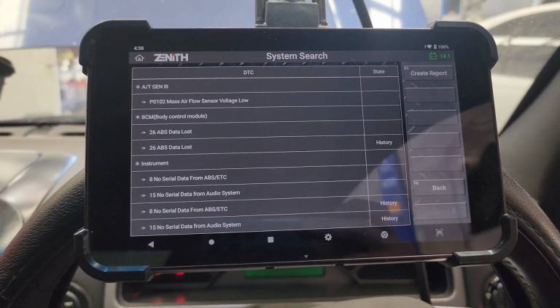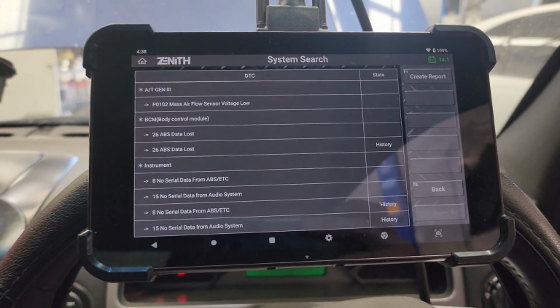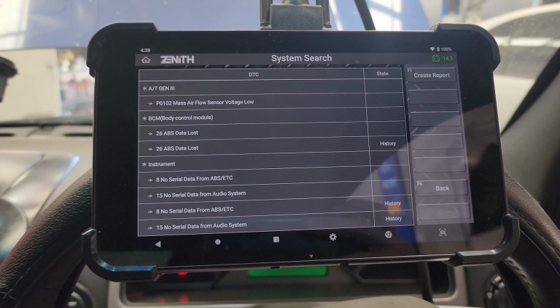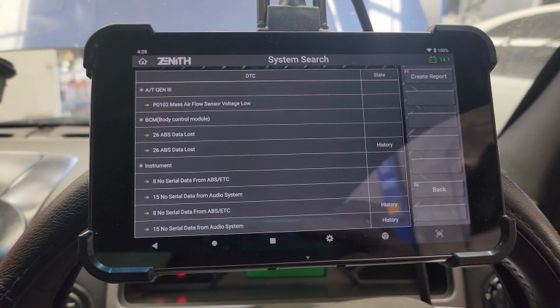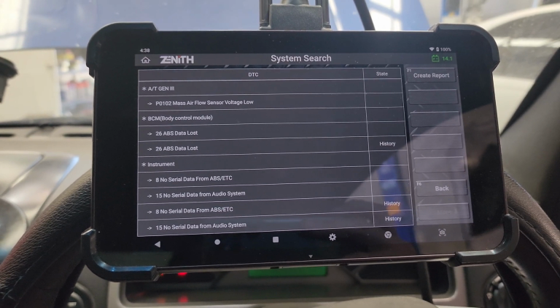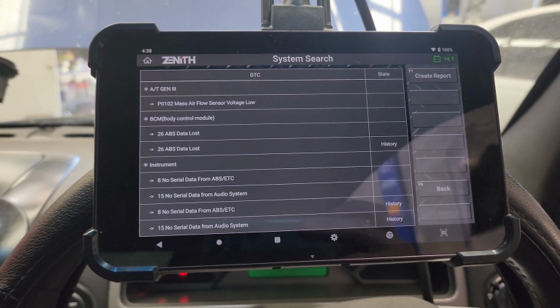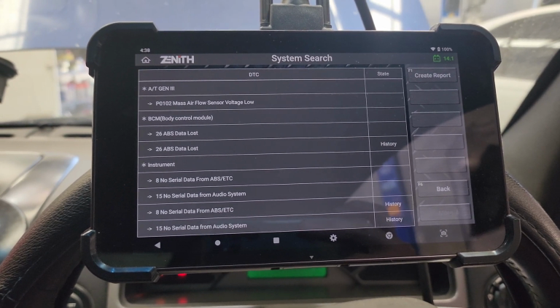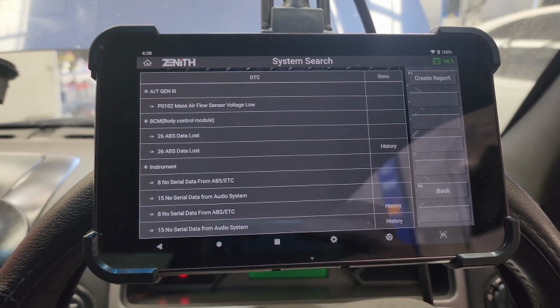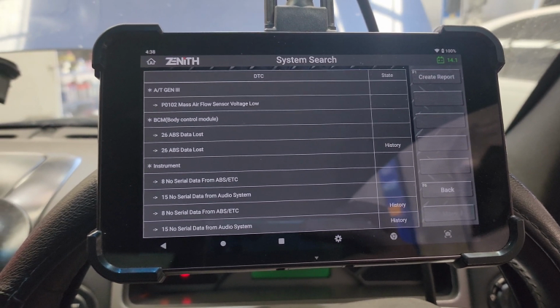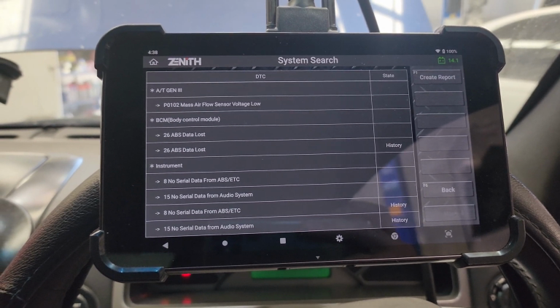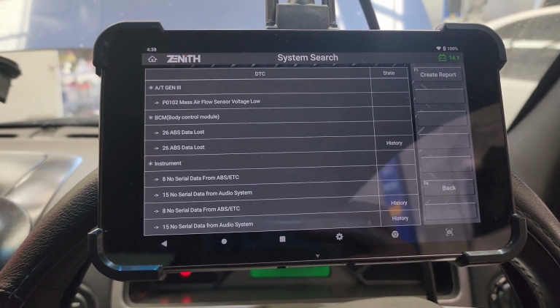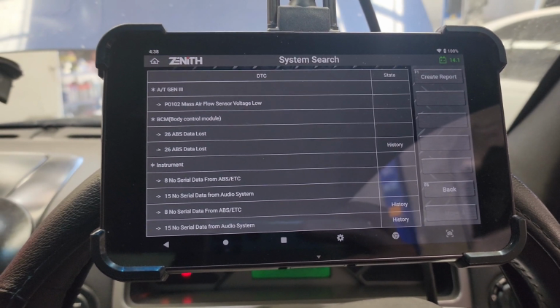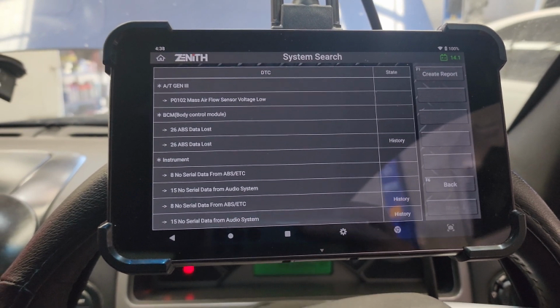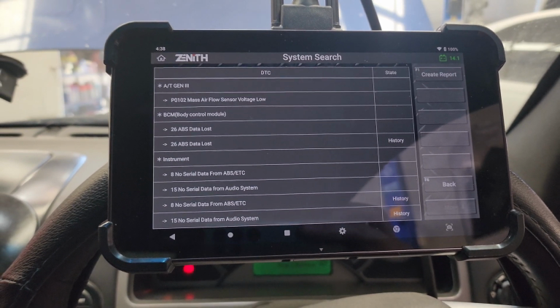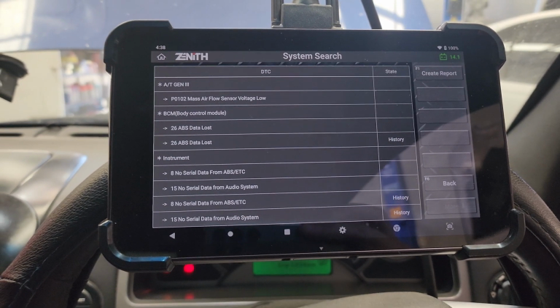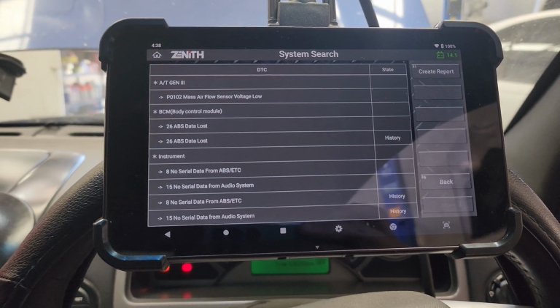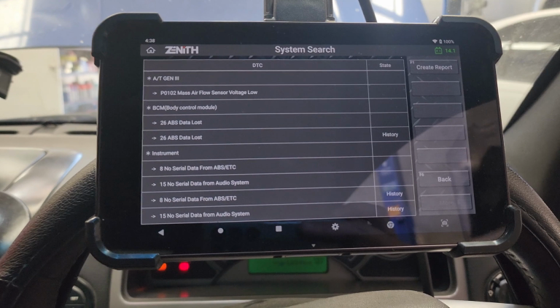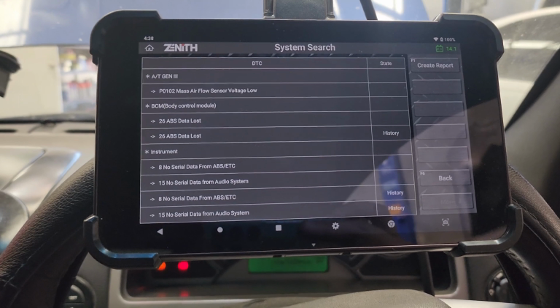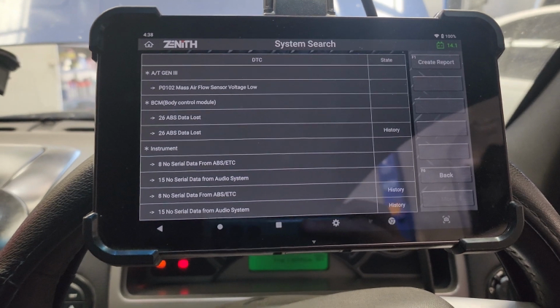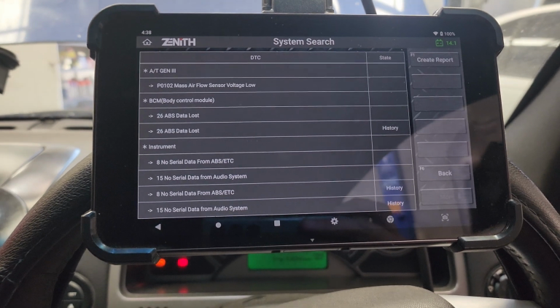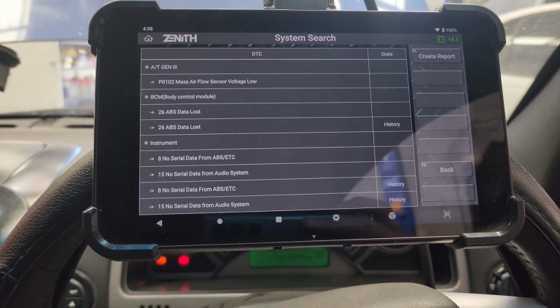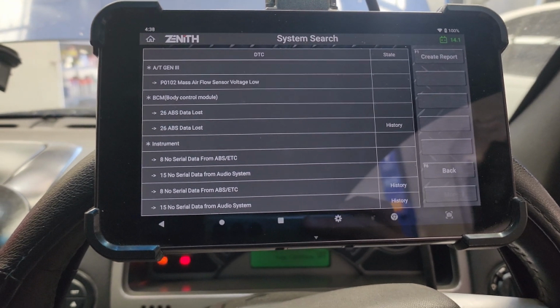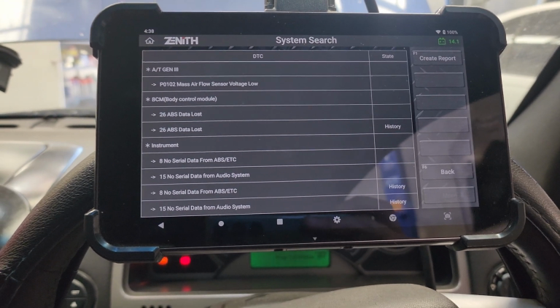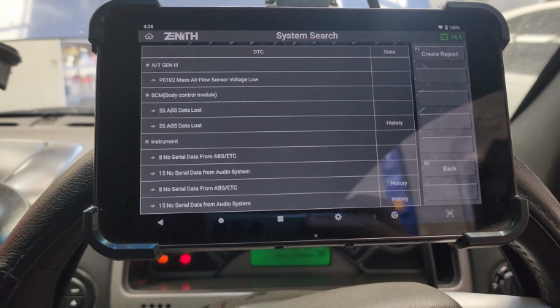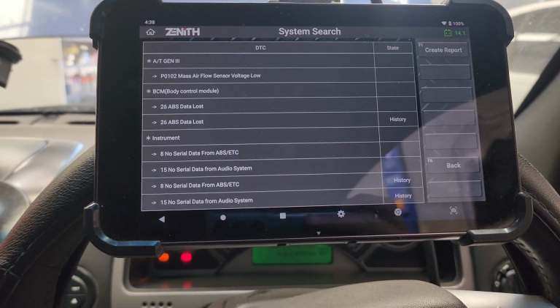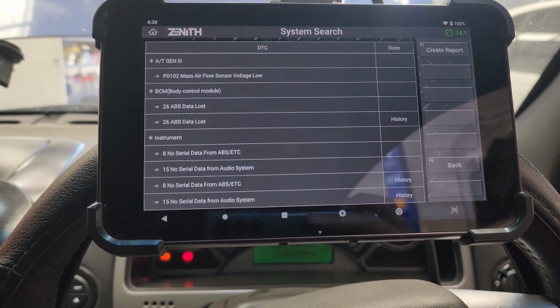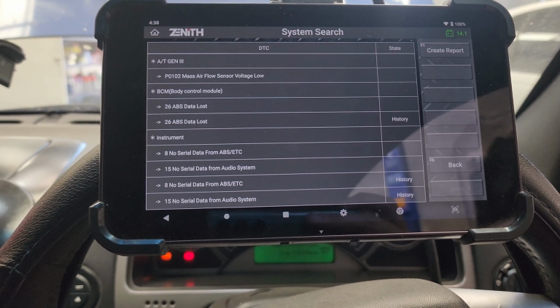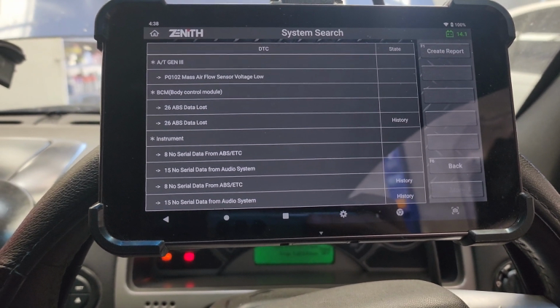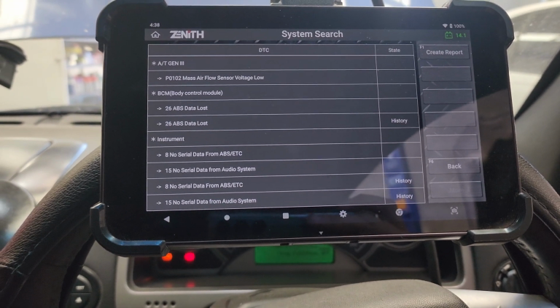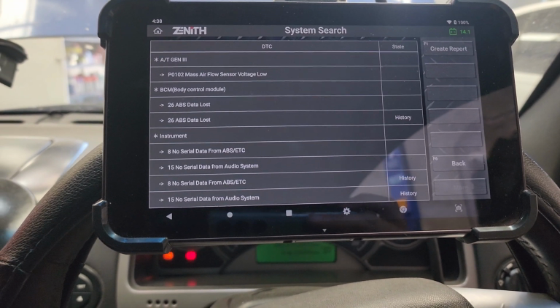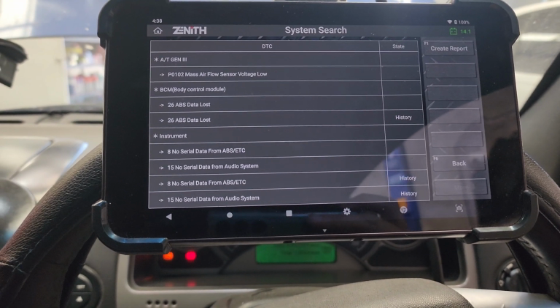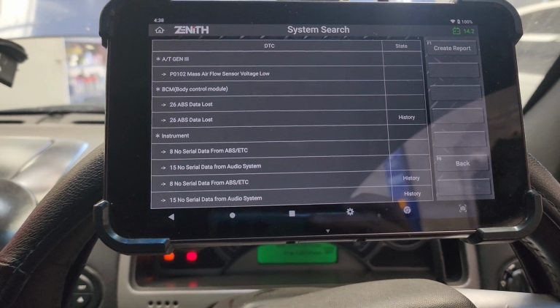Sorry about the shaking camera, but this car's shaking pretty badly when it's idling. I'm going to go look up the codes on the system and let's see what we get.